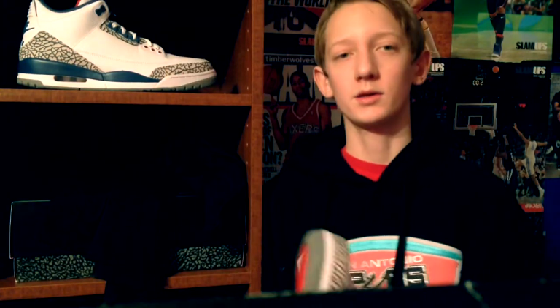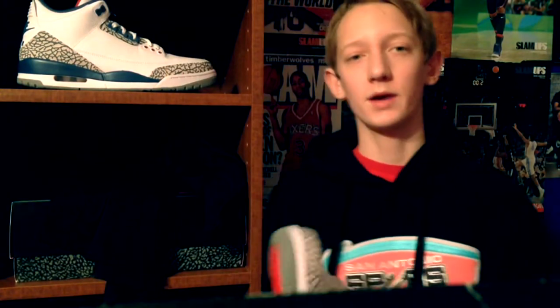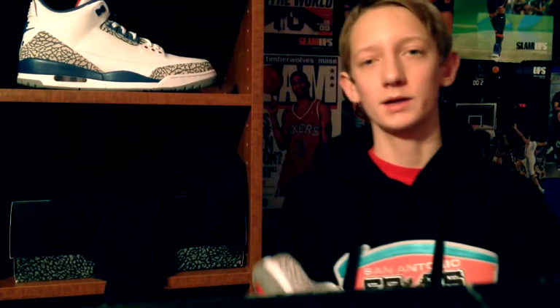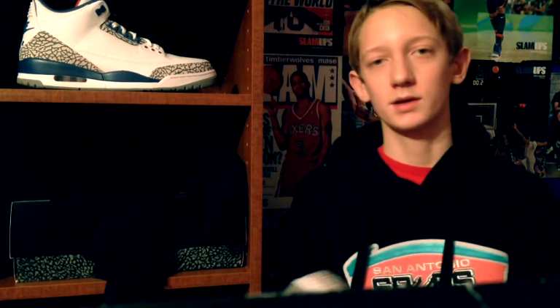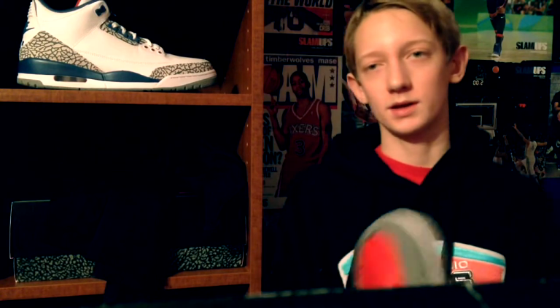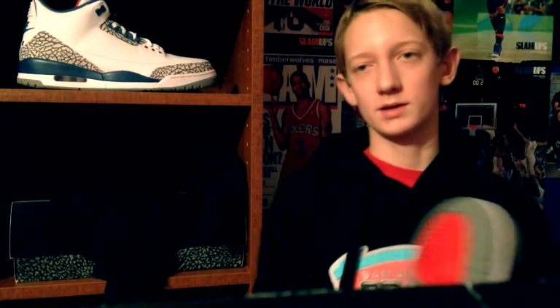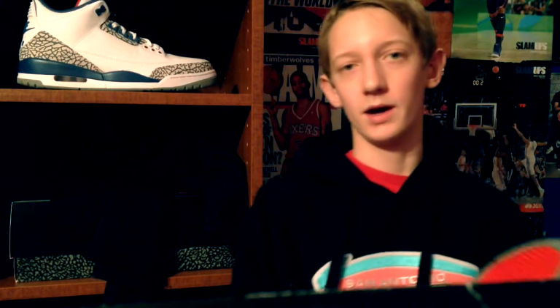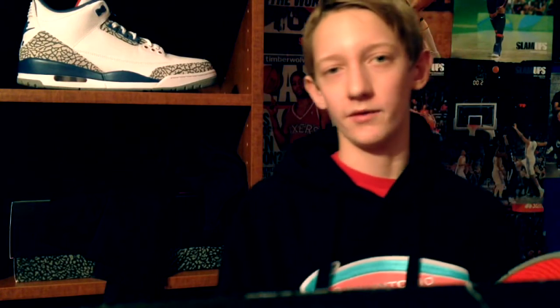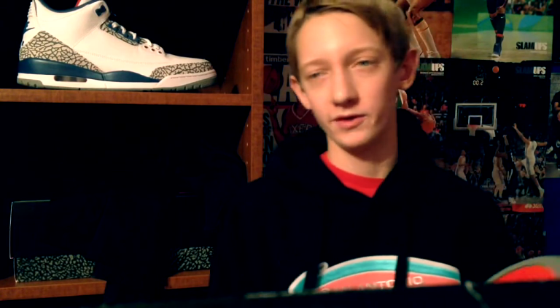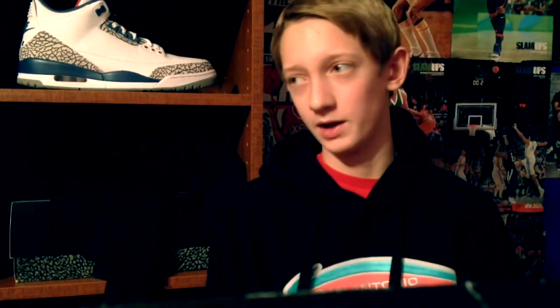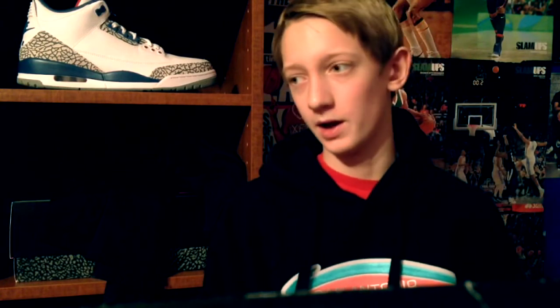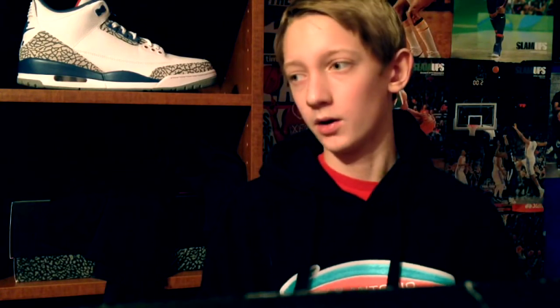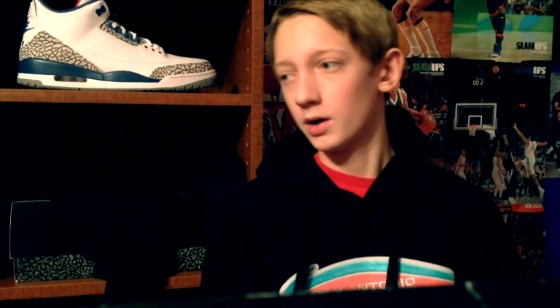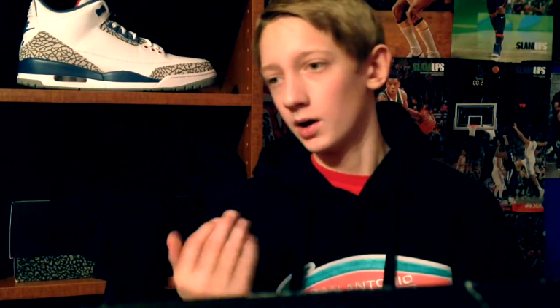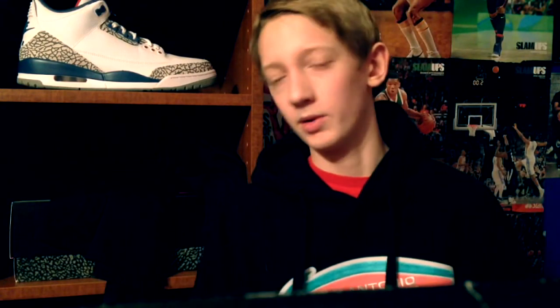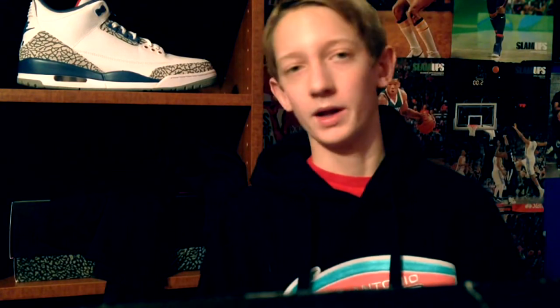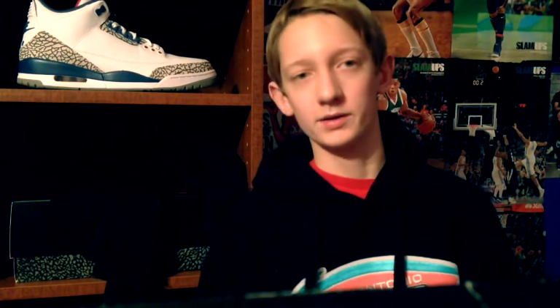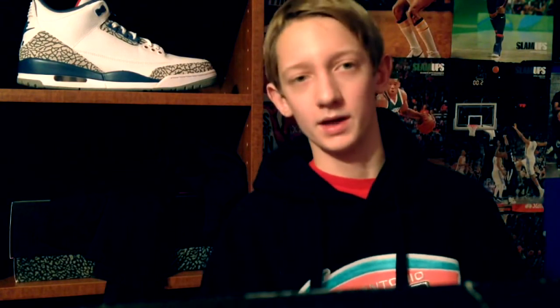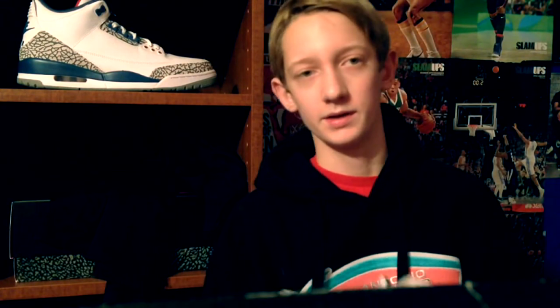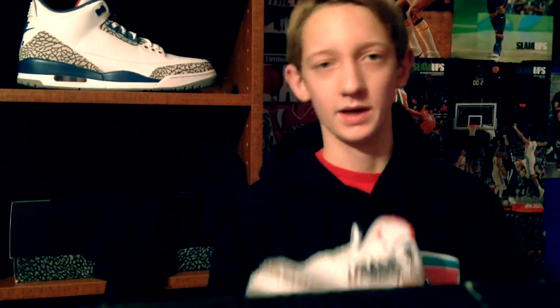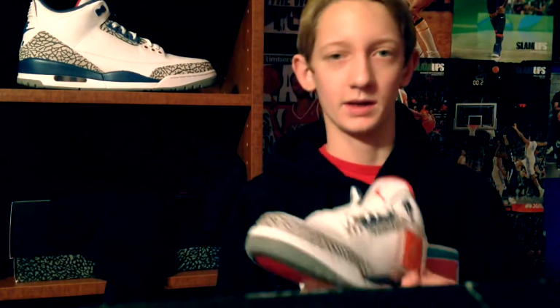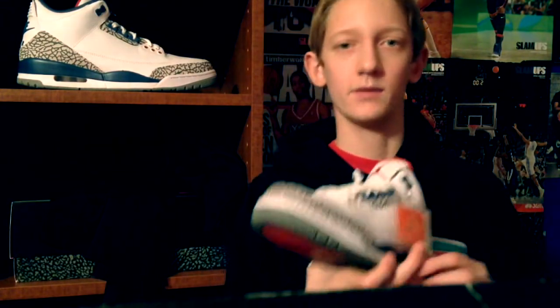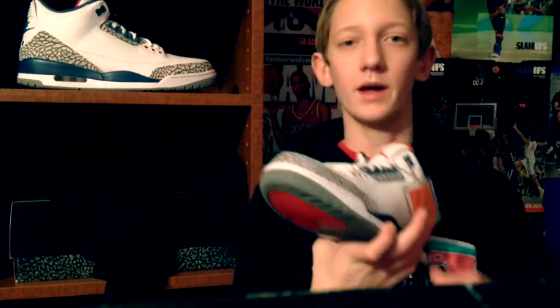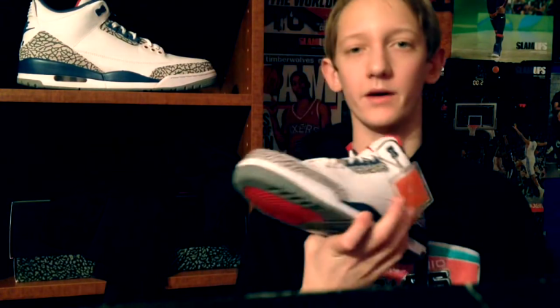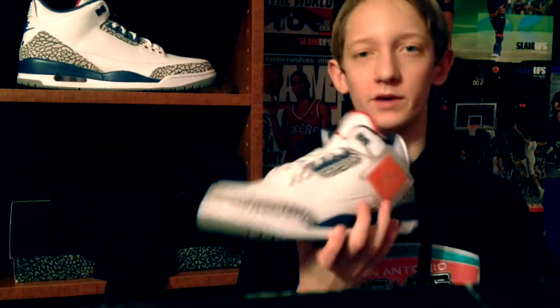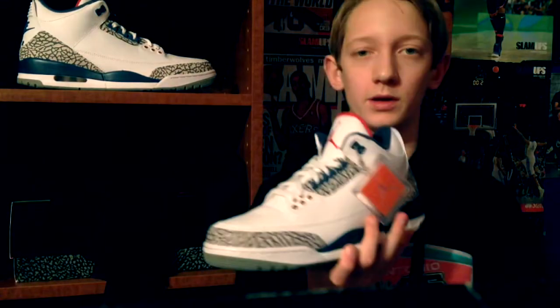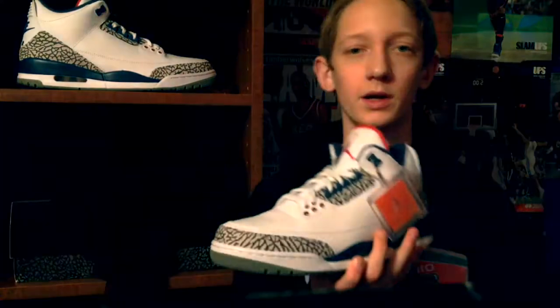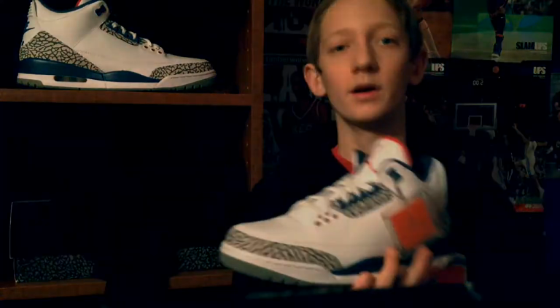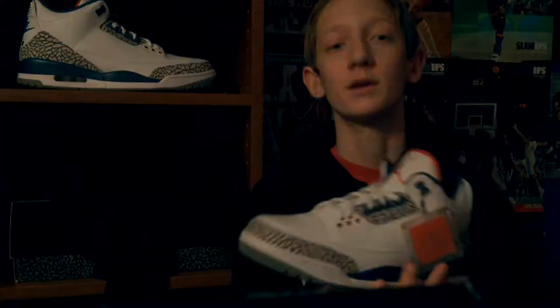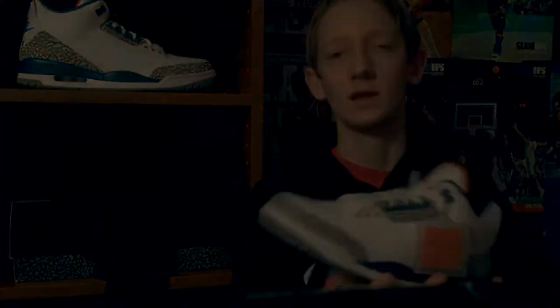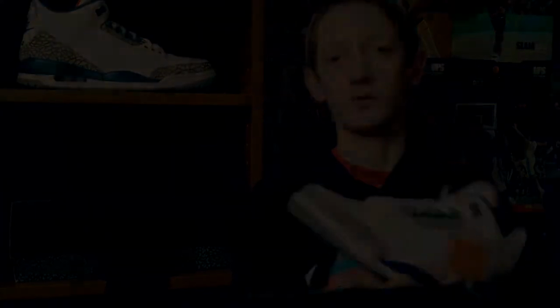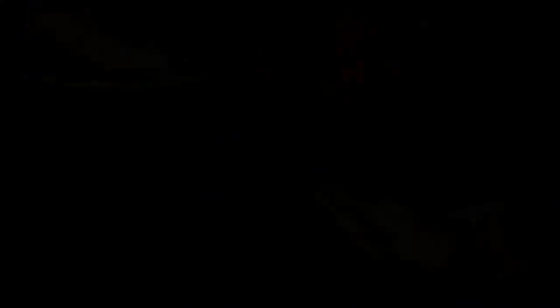So you guys are going to get to see the on-feet now. I'm going to head outside in a second and give you that on-feet look. Thanks for watching.